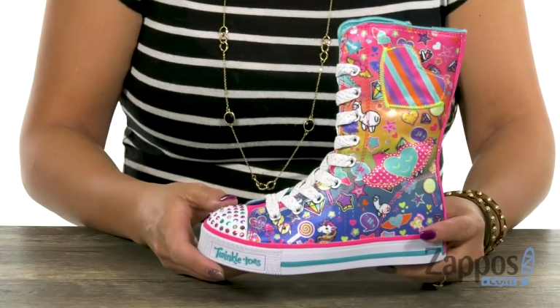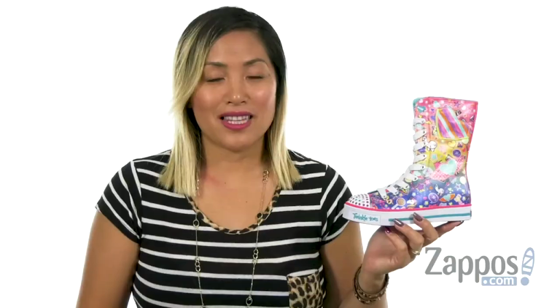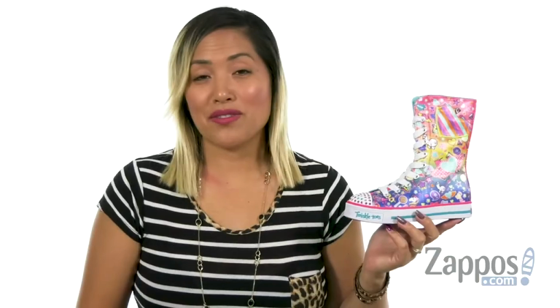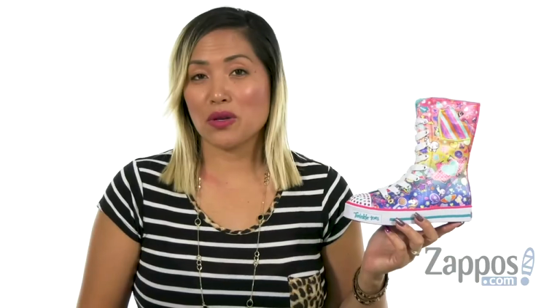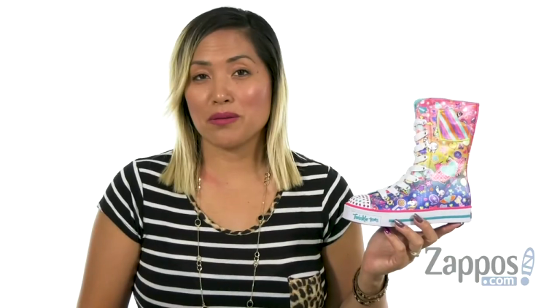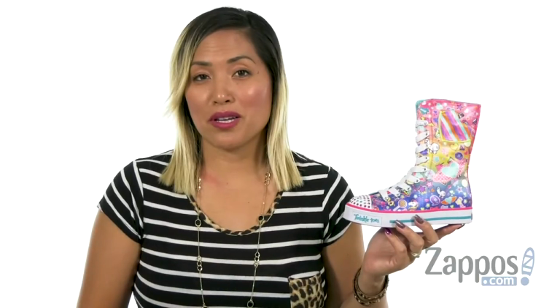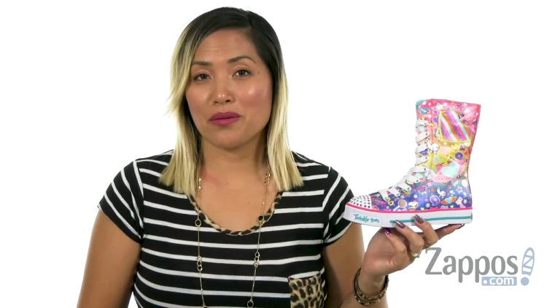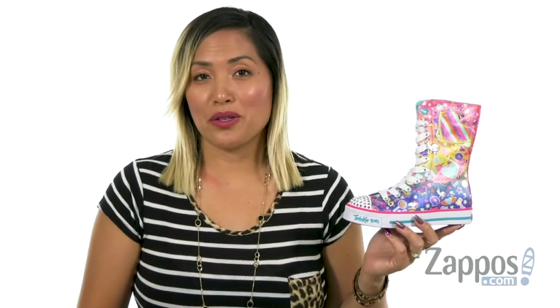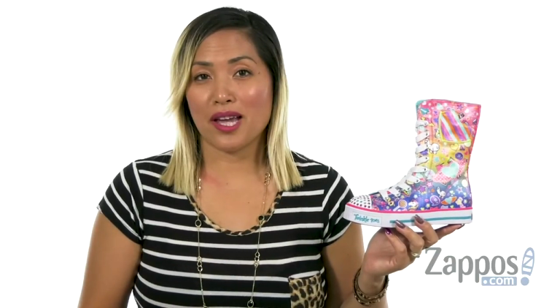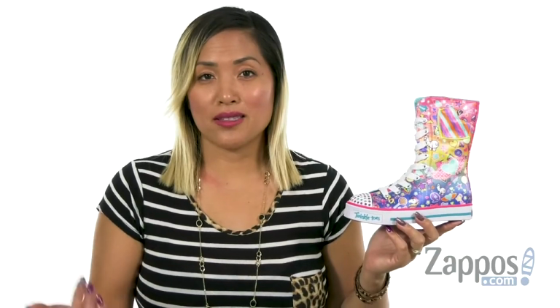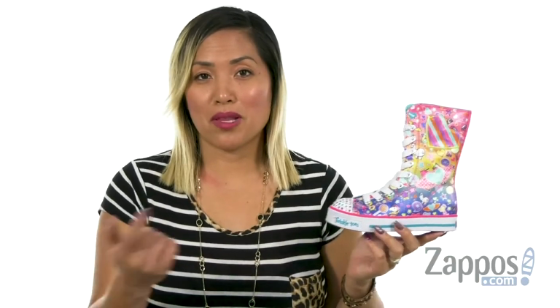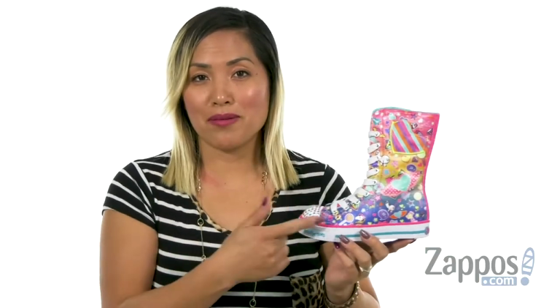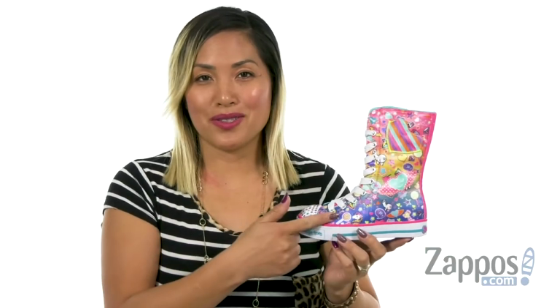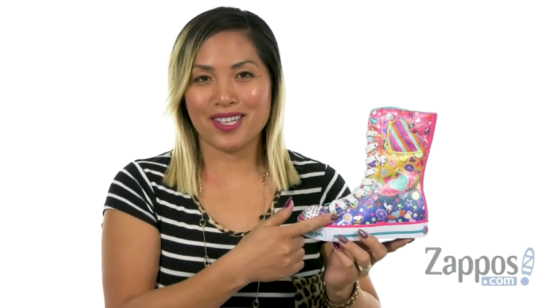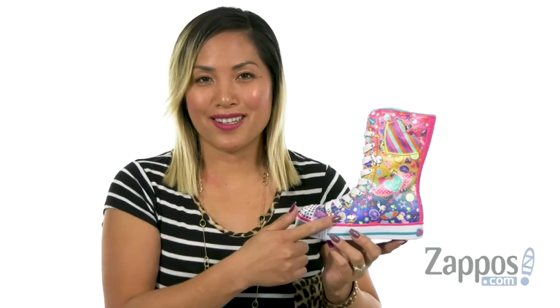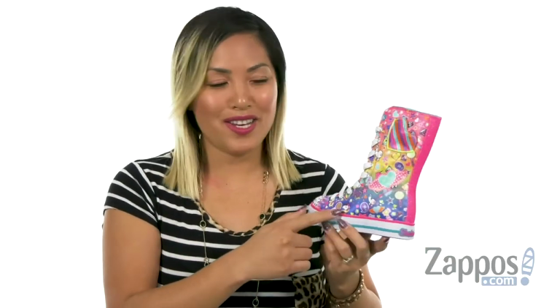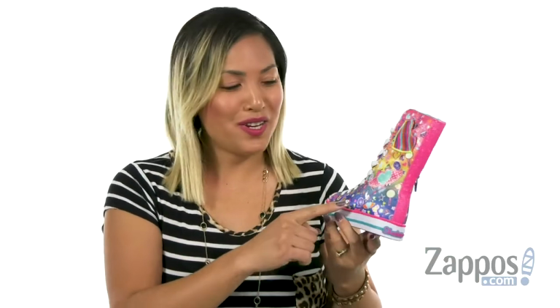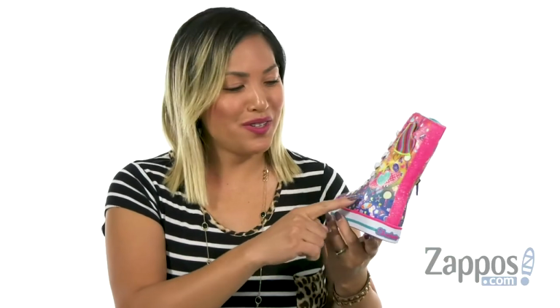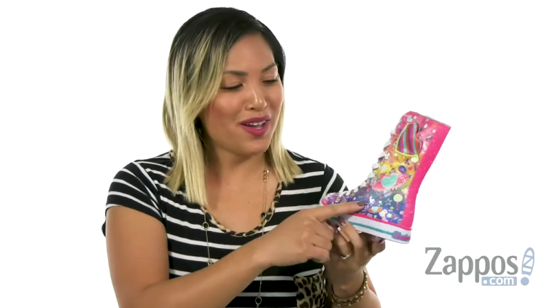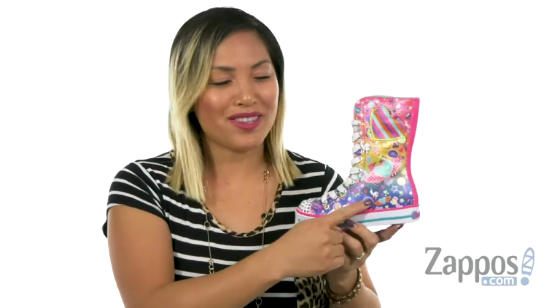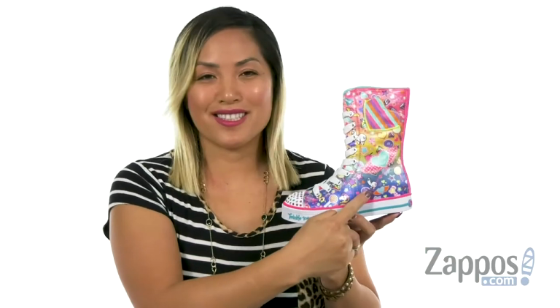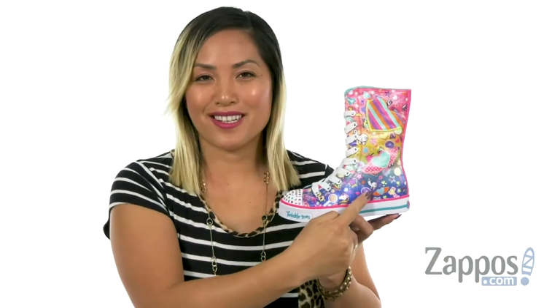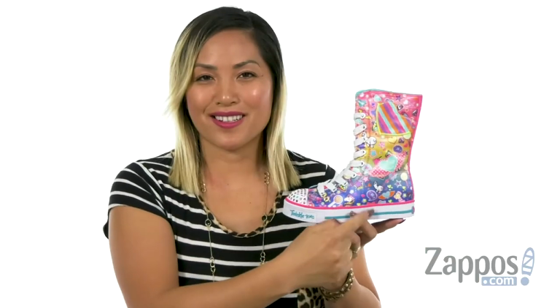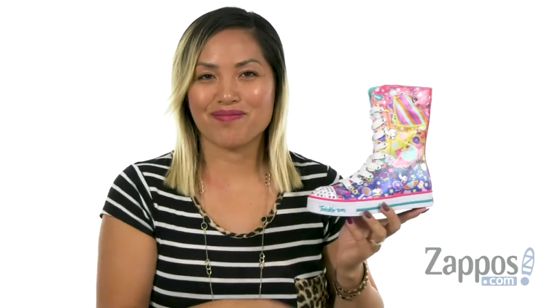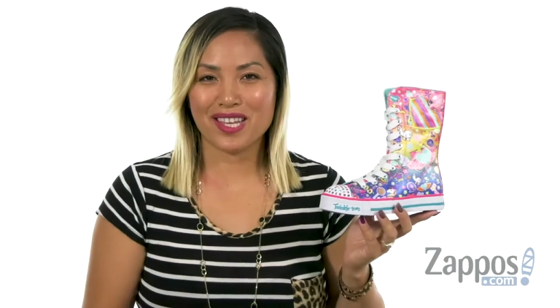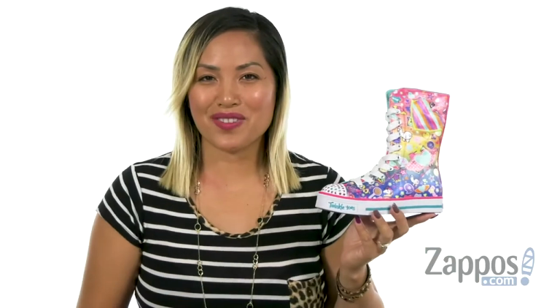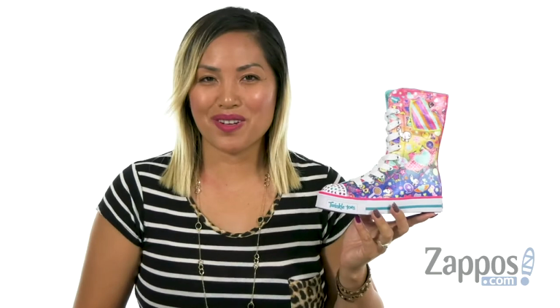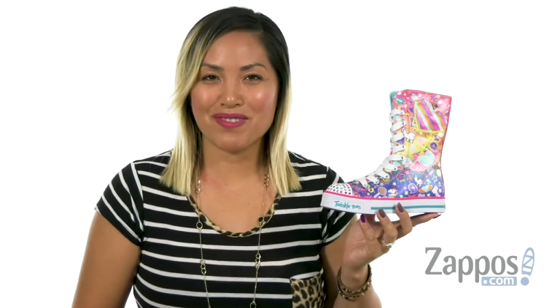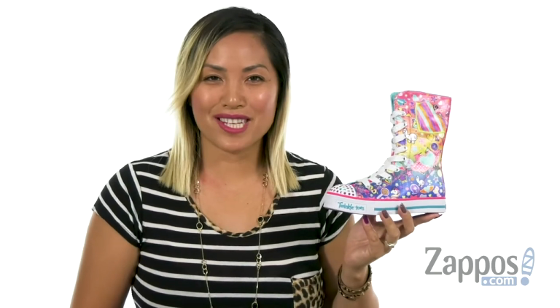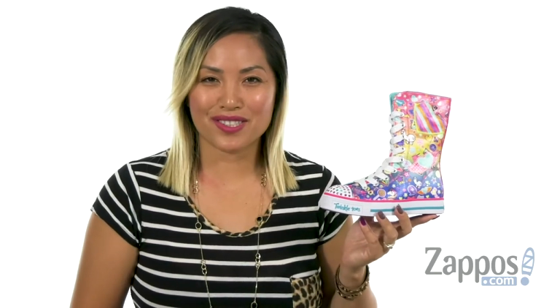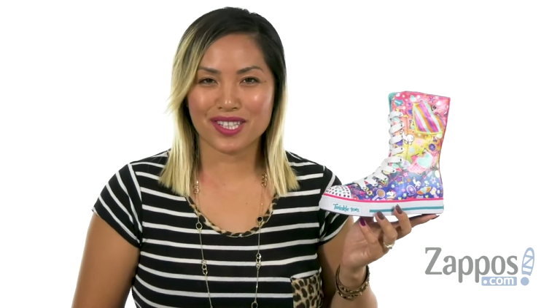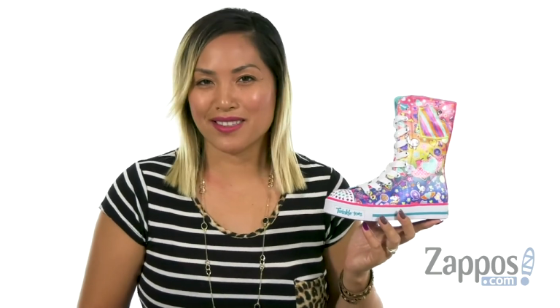Life is always better when you add some llamas to it, and you could do that with this sneaker — it's from Skechers Kids.